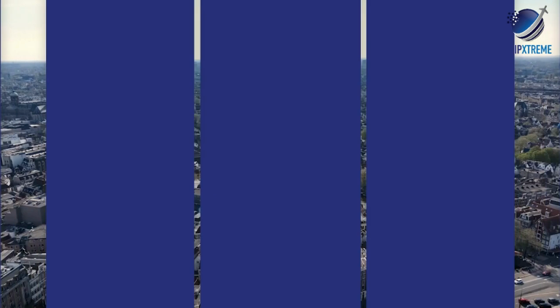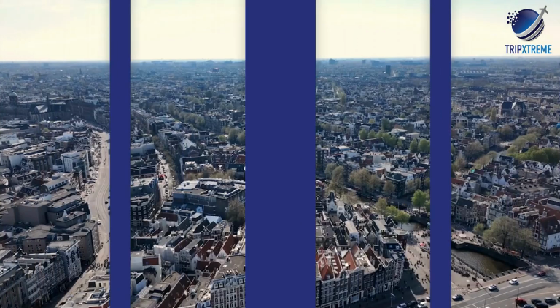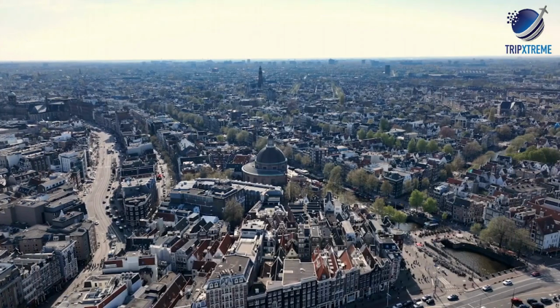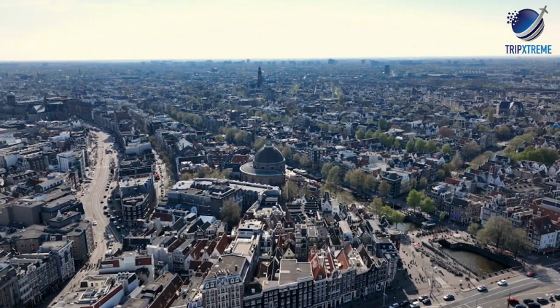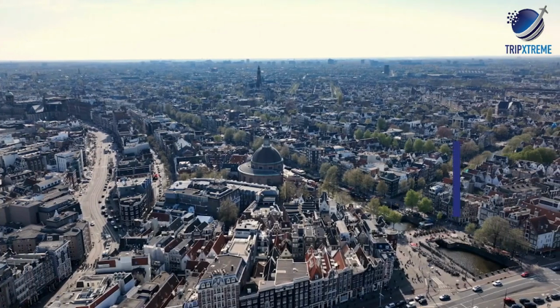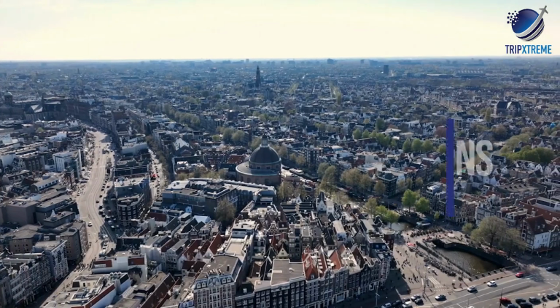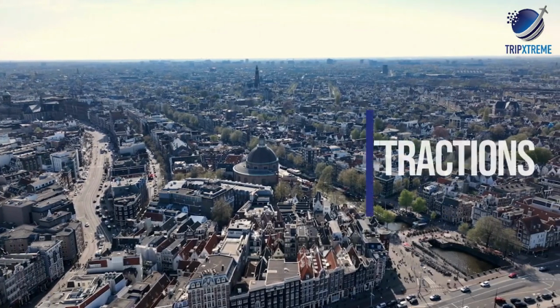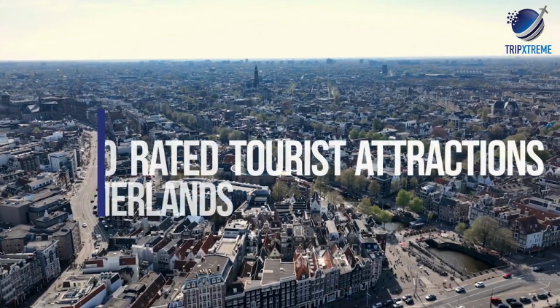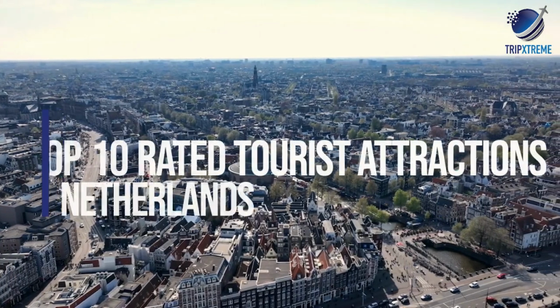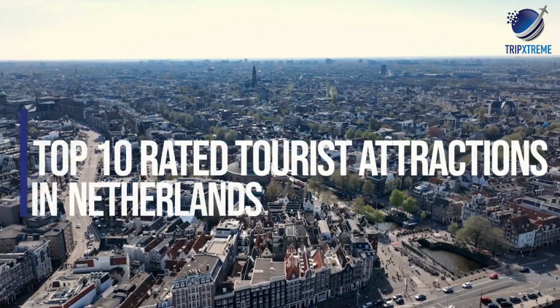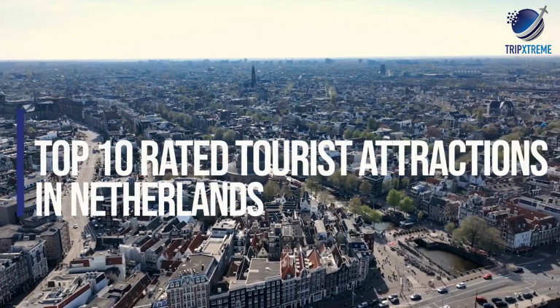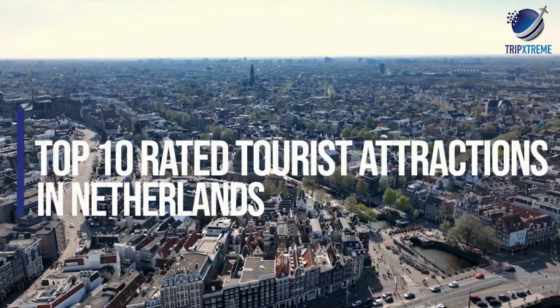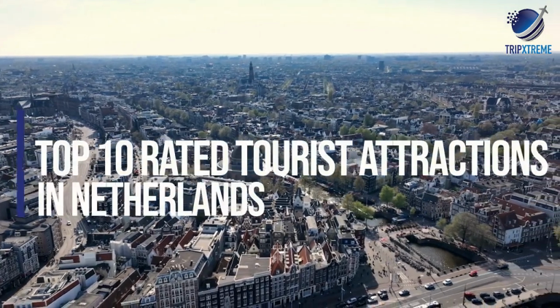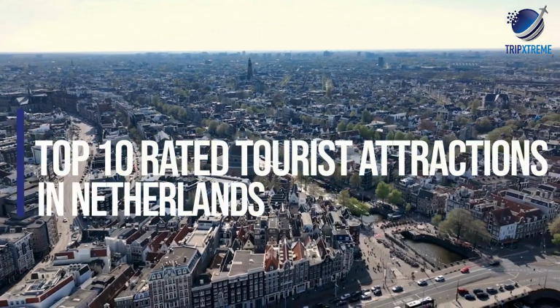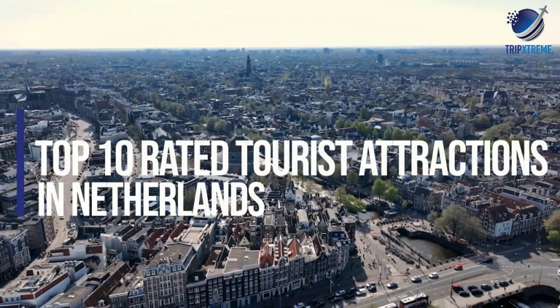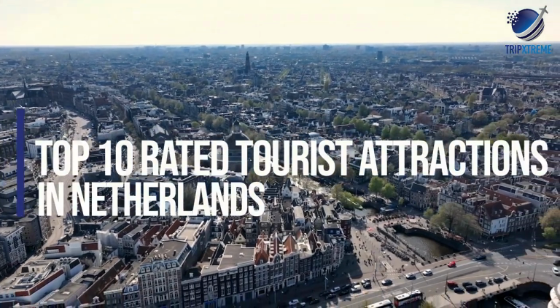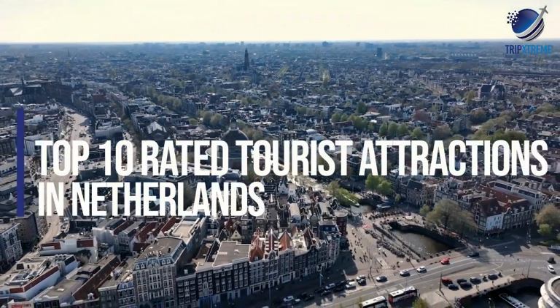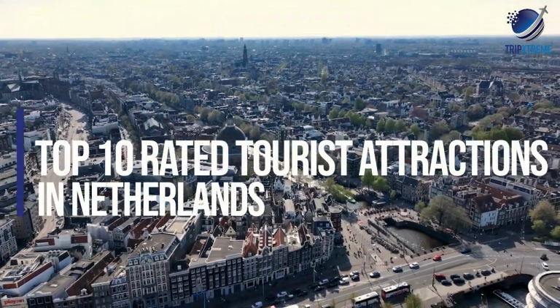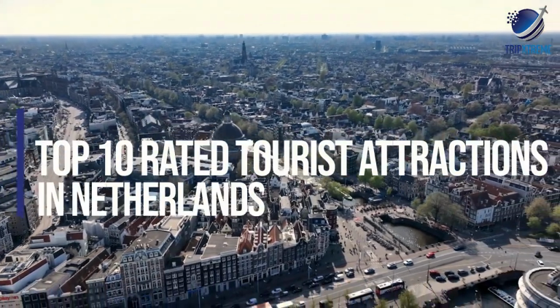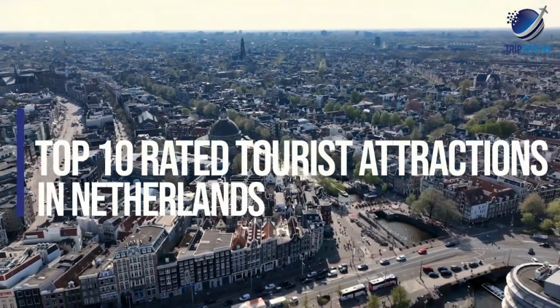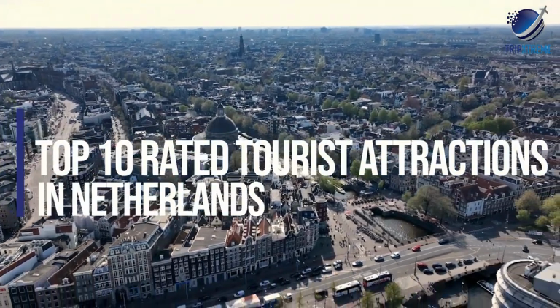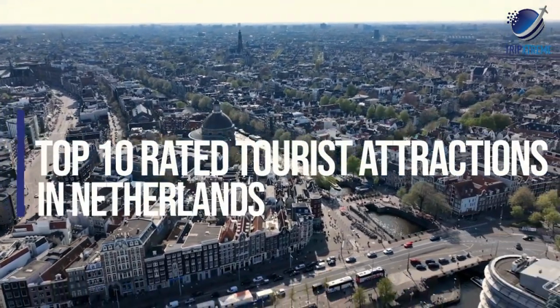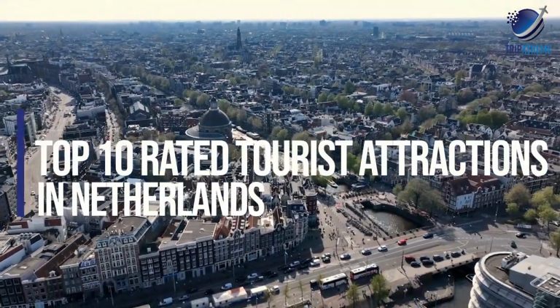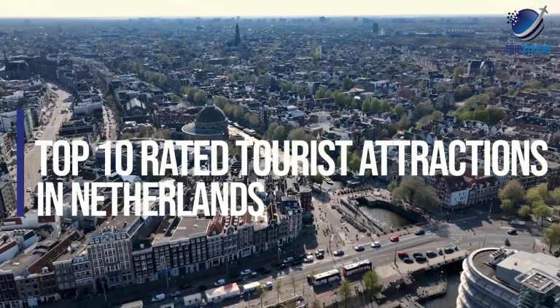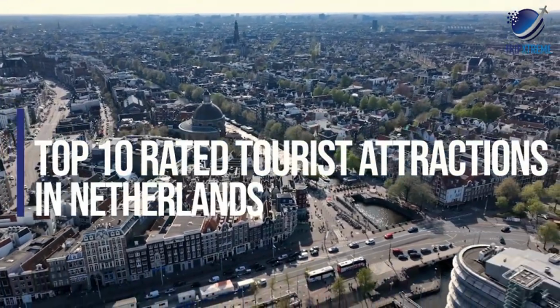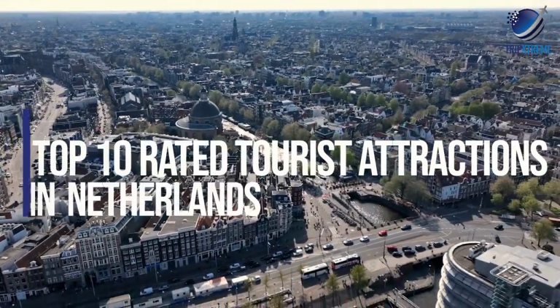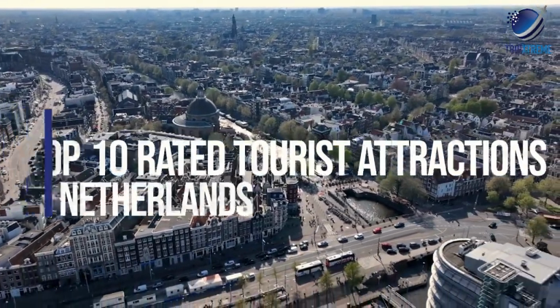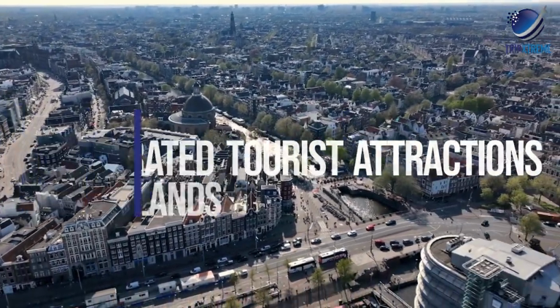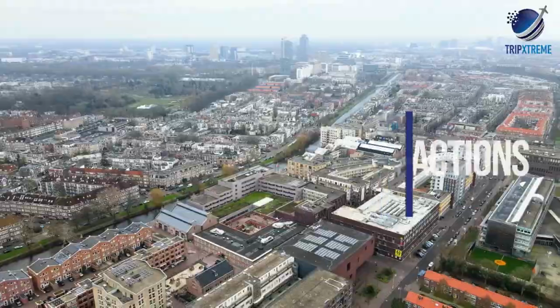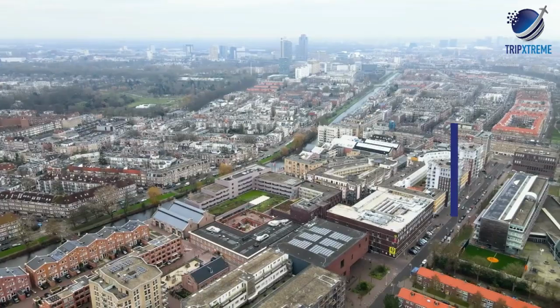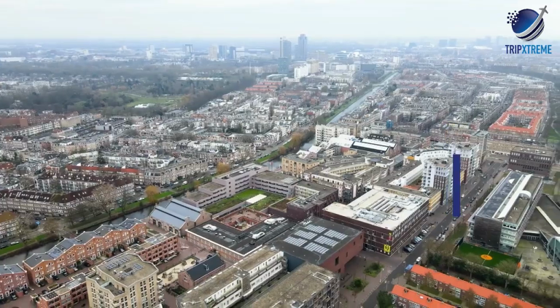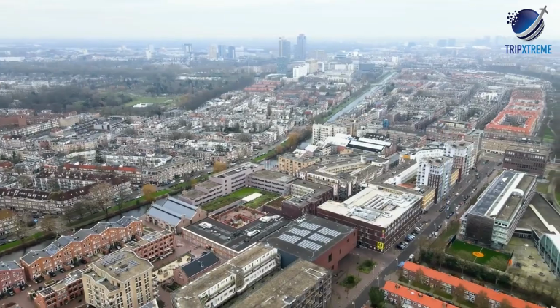In this video, we're going to be taking a look at the top 10 rated tourist attractions in the Netherlands.